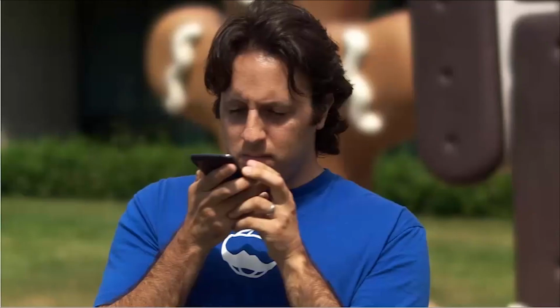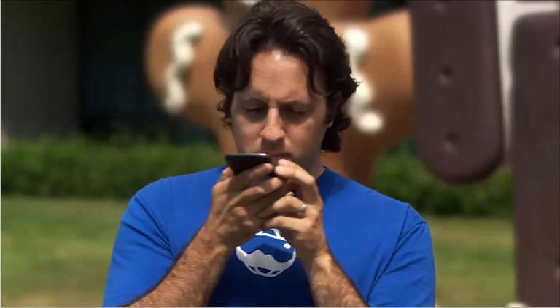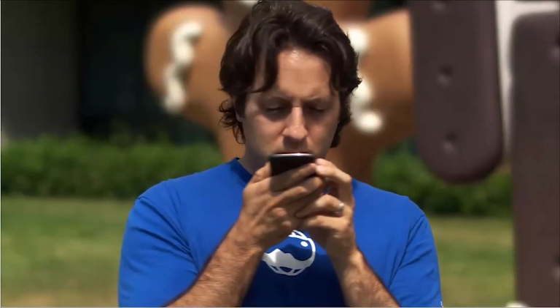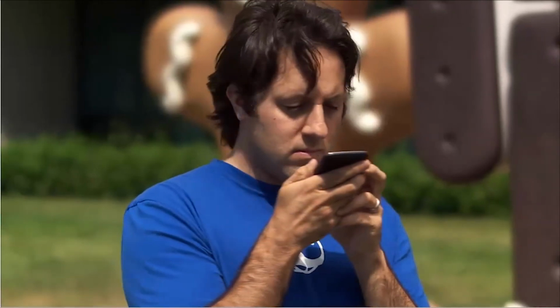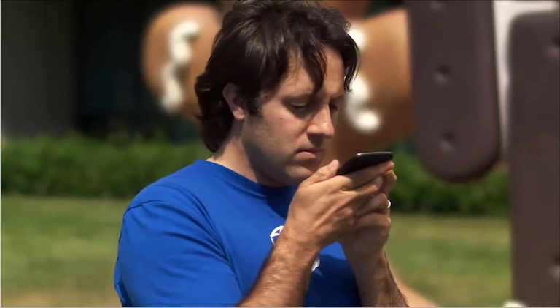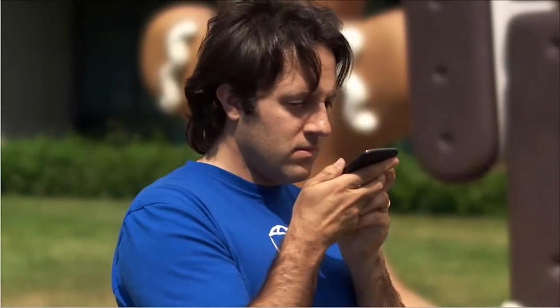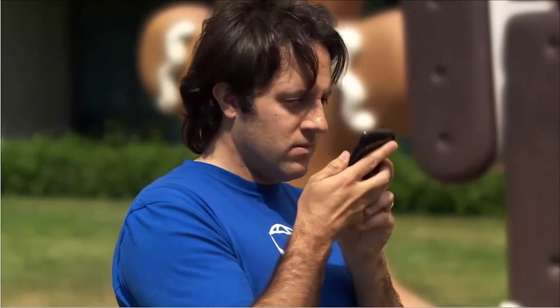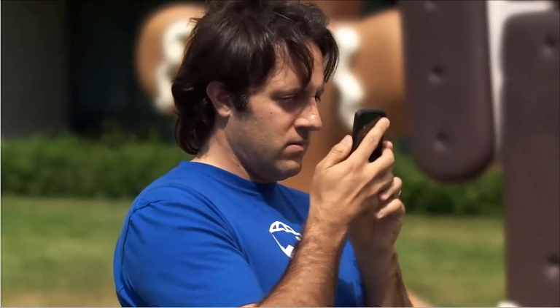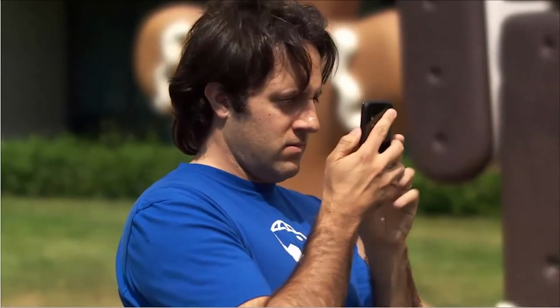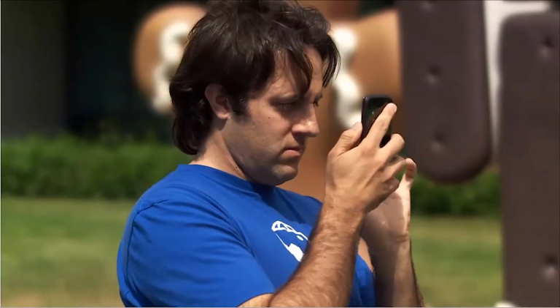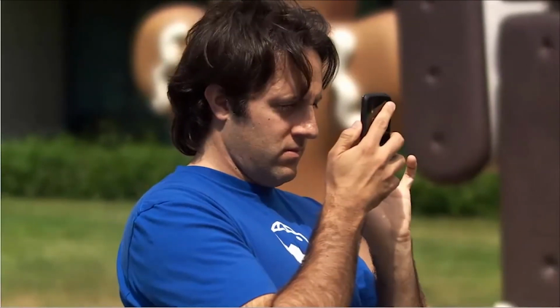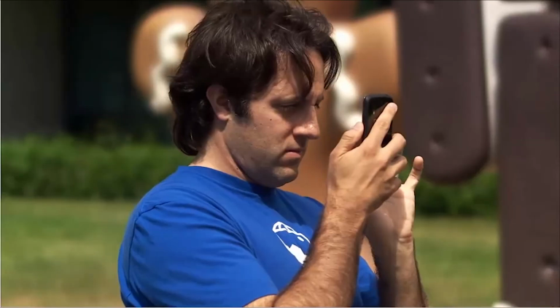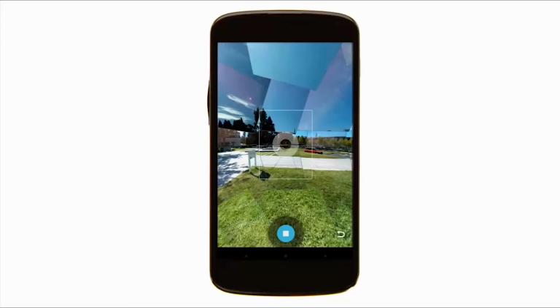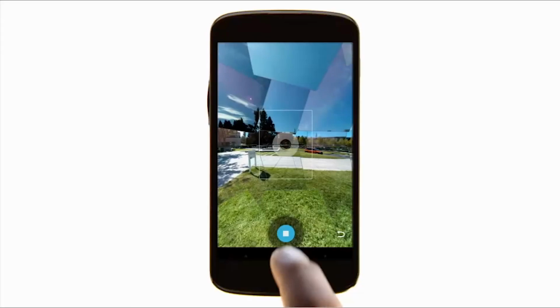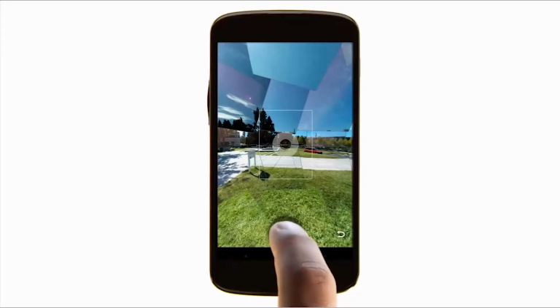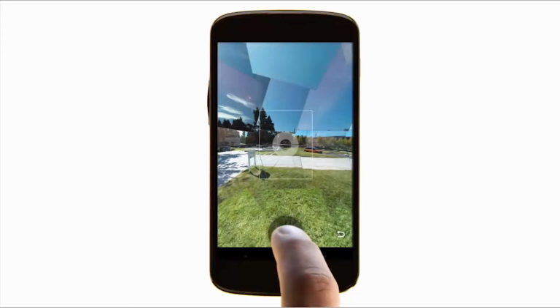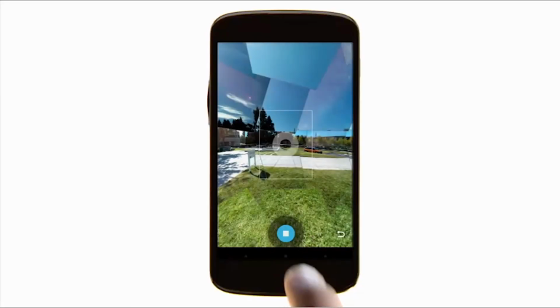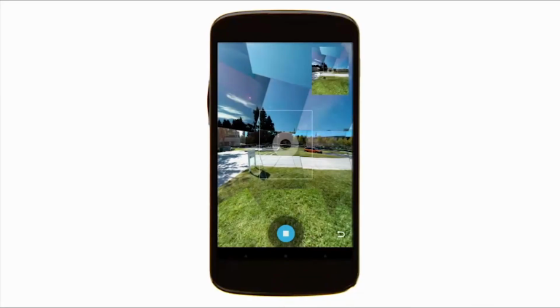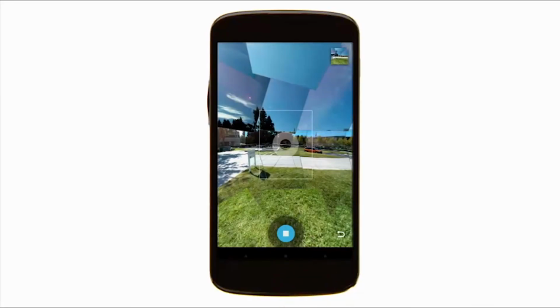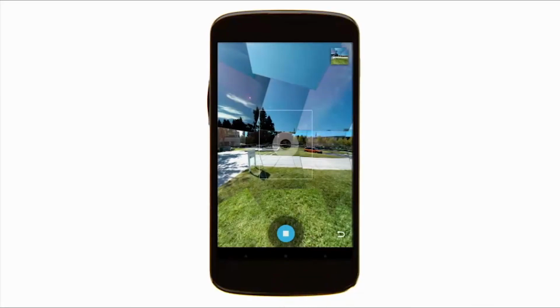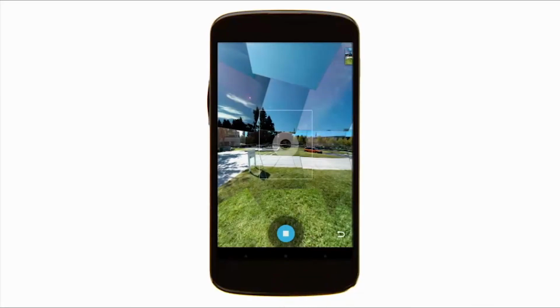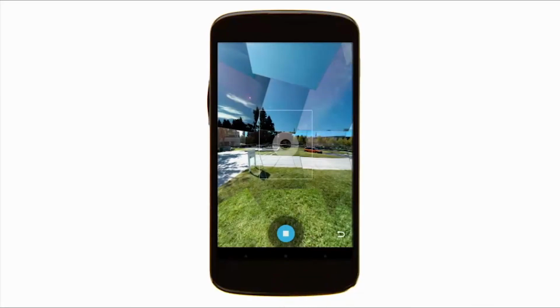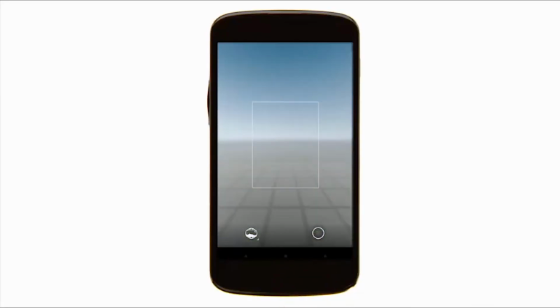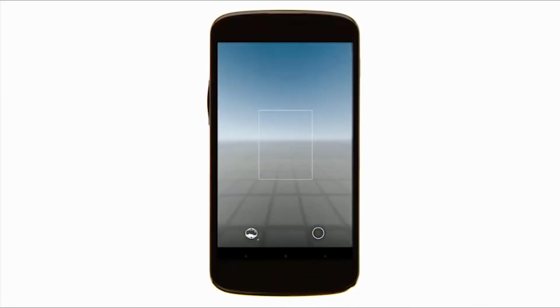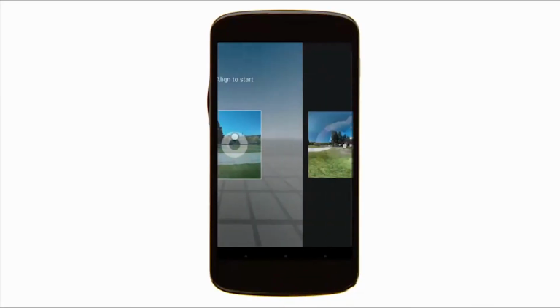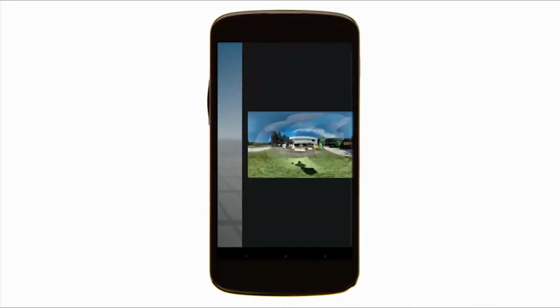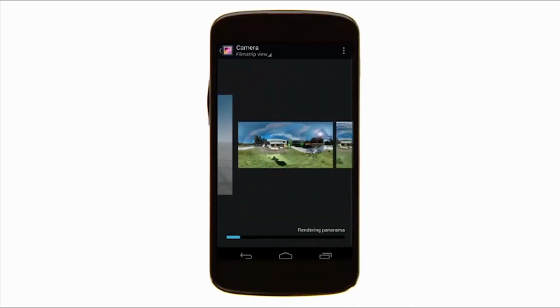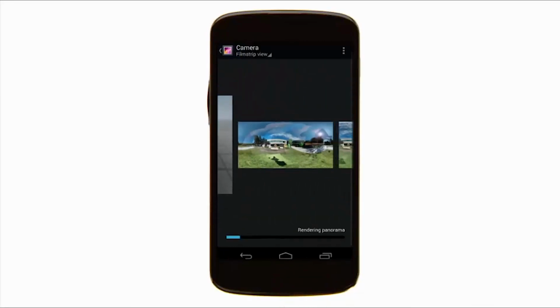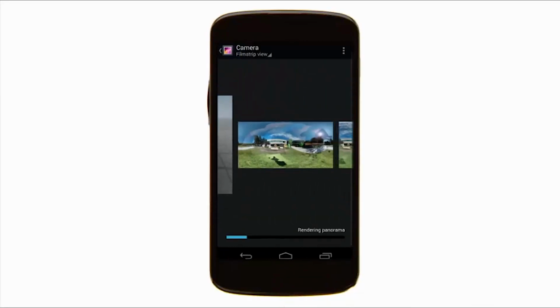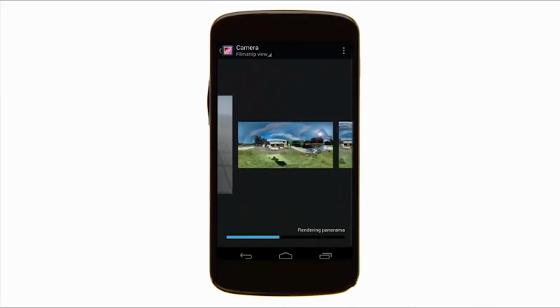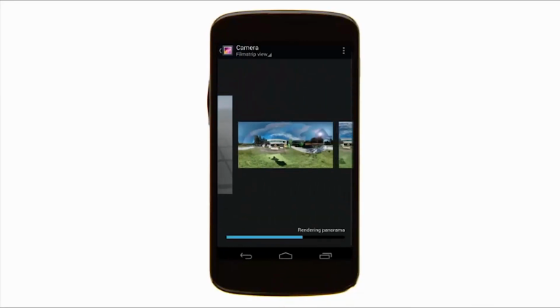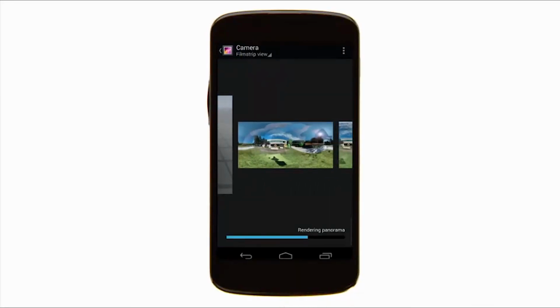Now that you have your photosphere, saving is easy. Touch the stop button and it will automatically save.